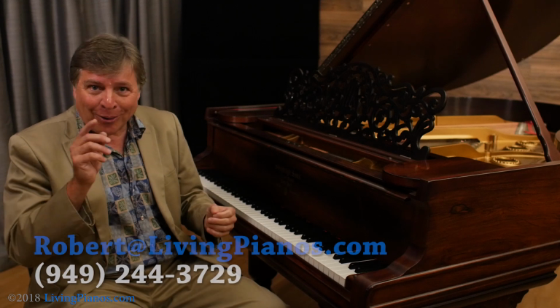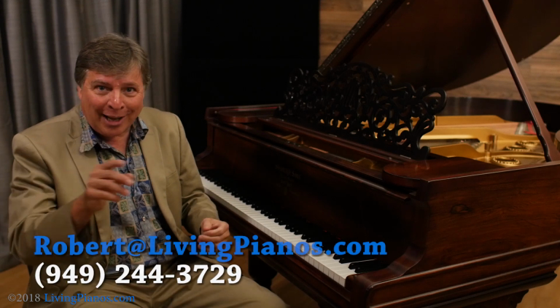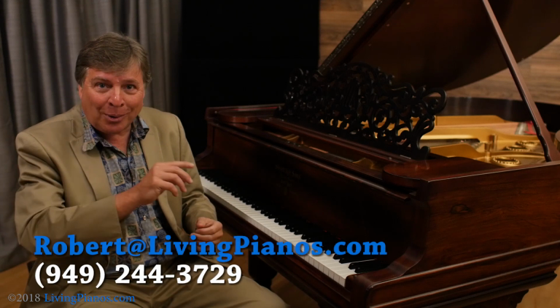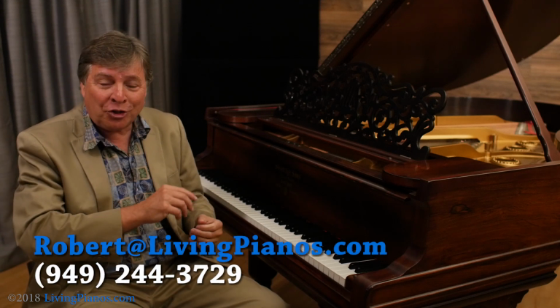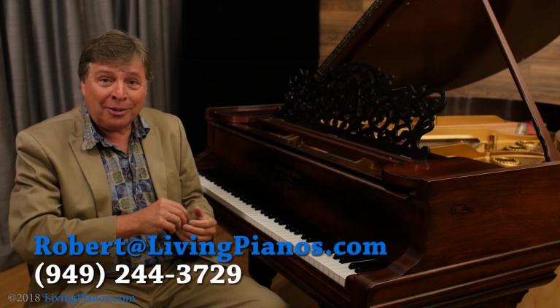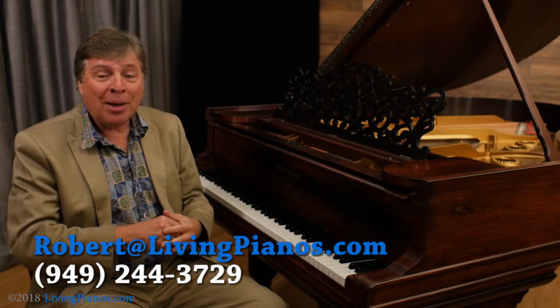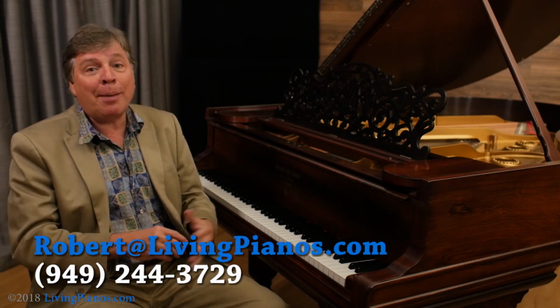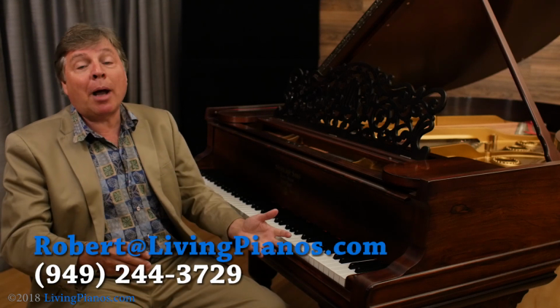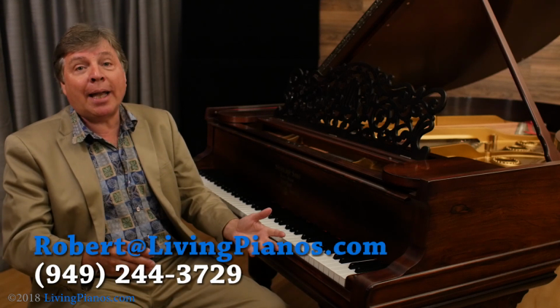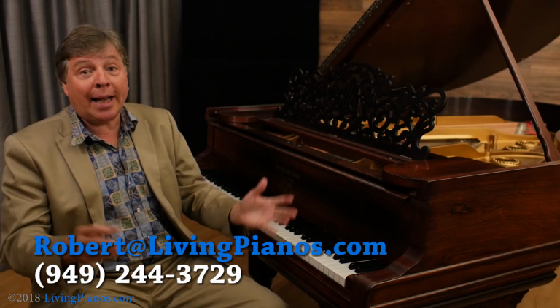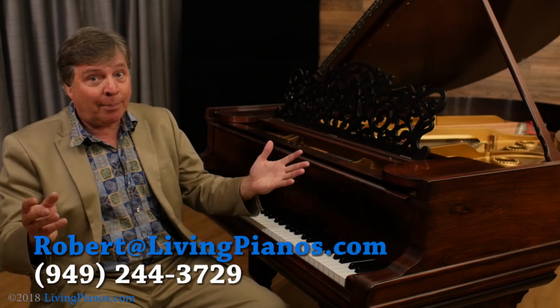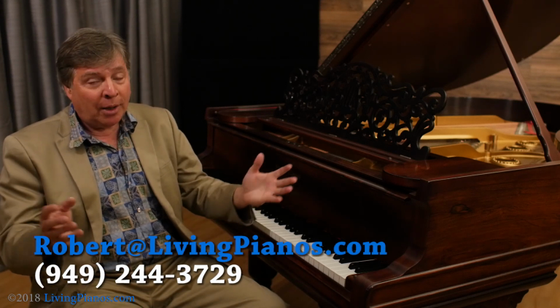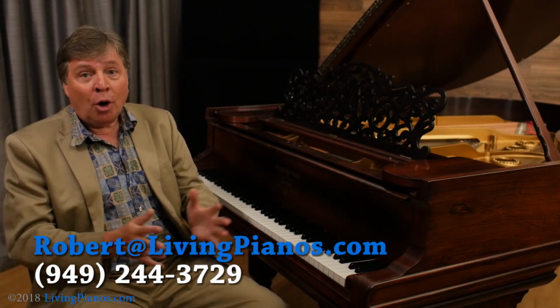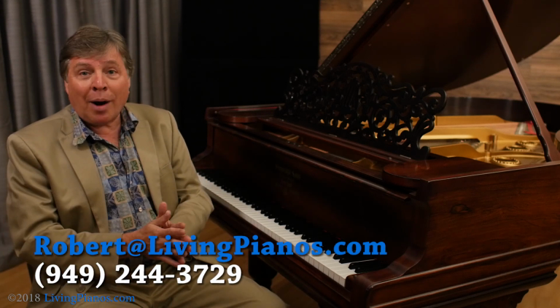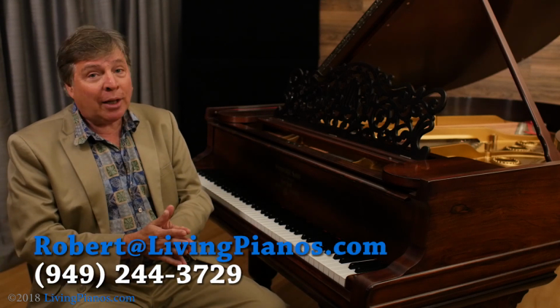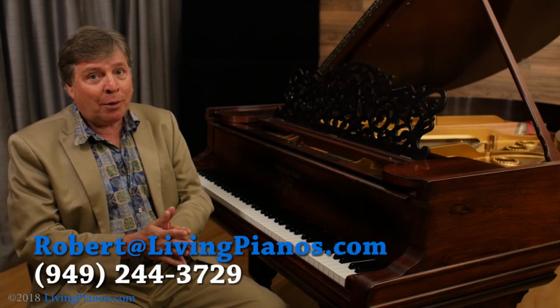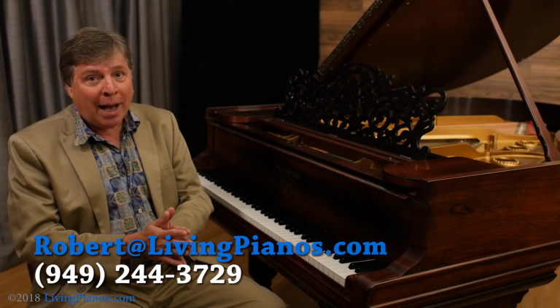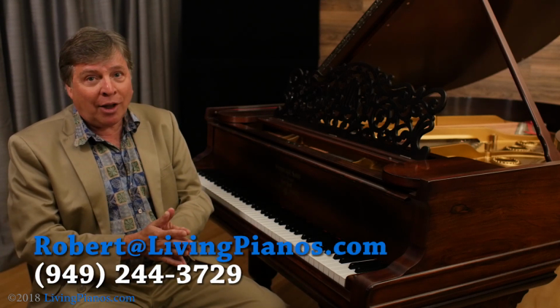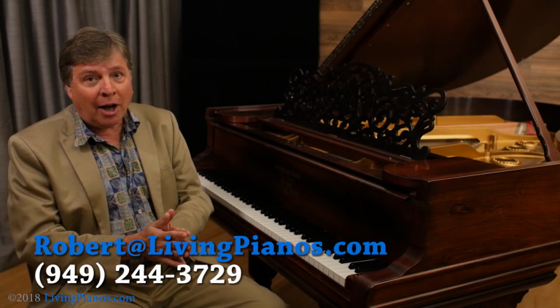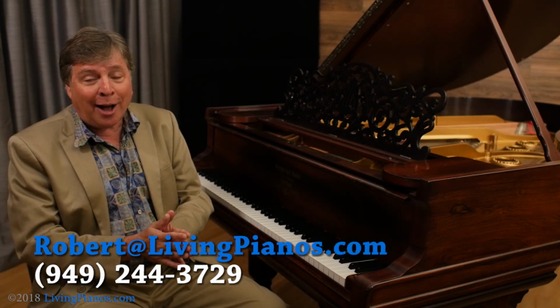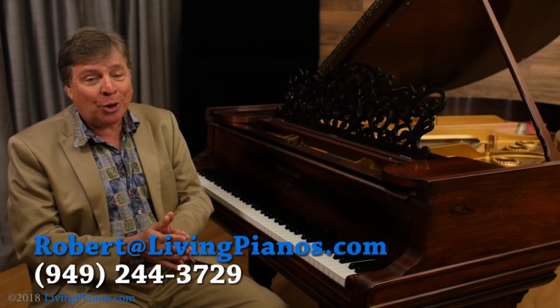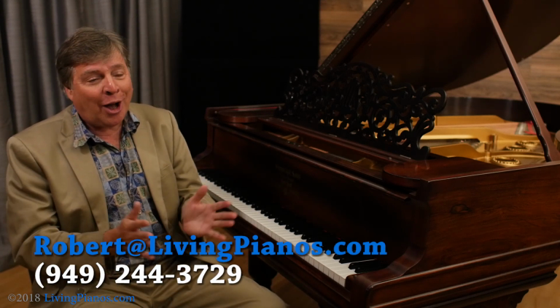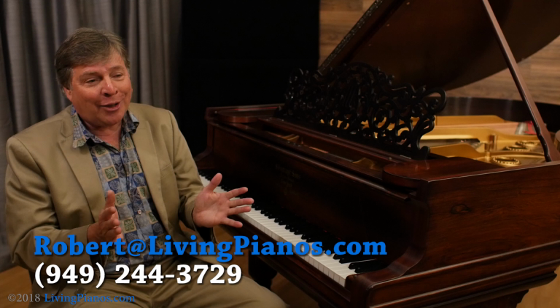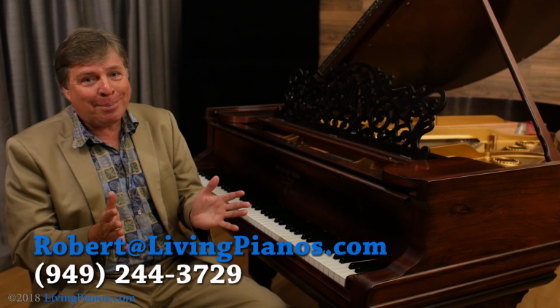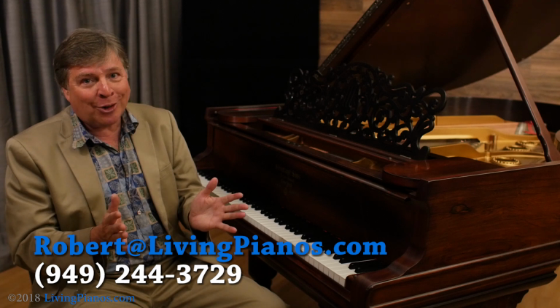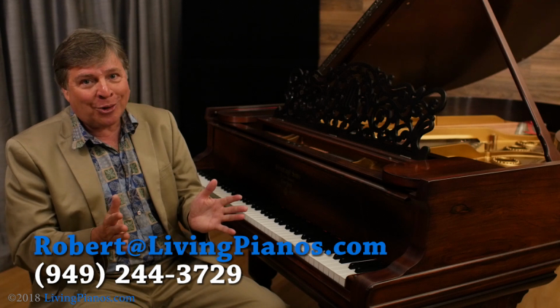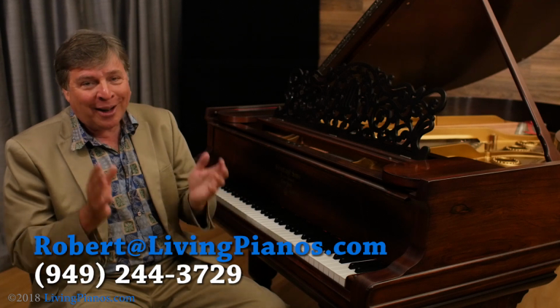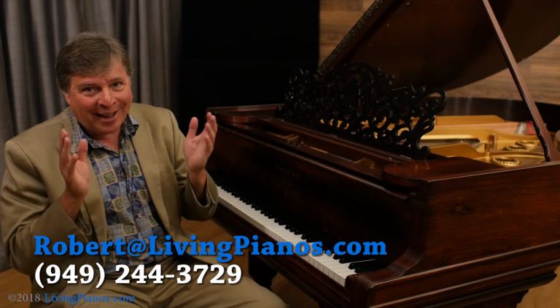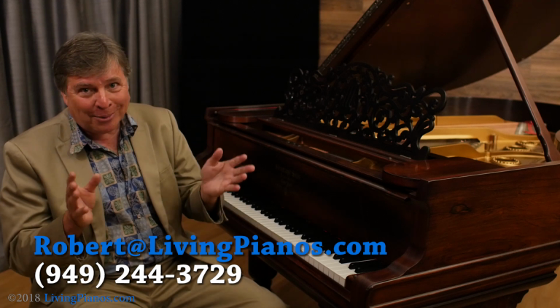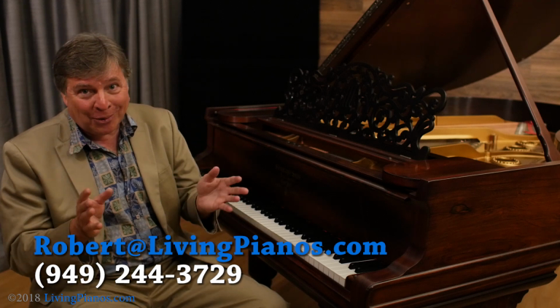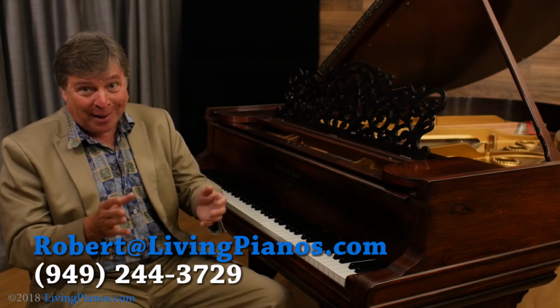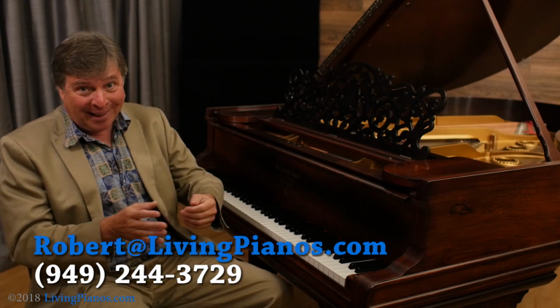Great question — keep them coming in. Again, Robert at livingpianos.com, your online piano store. Thanks so much for joining me.